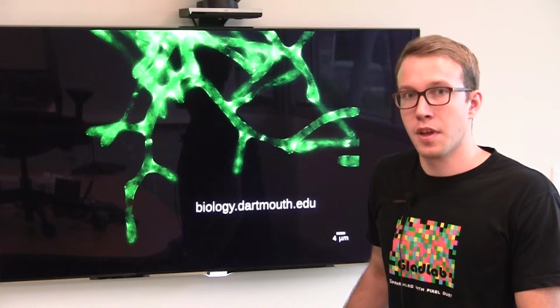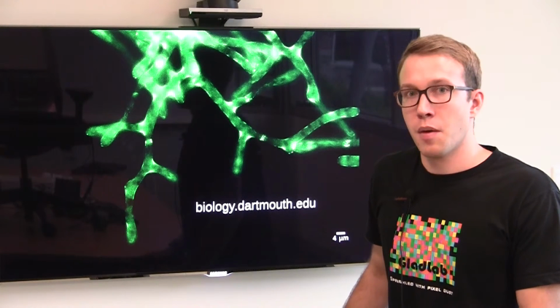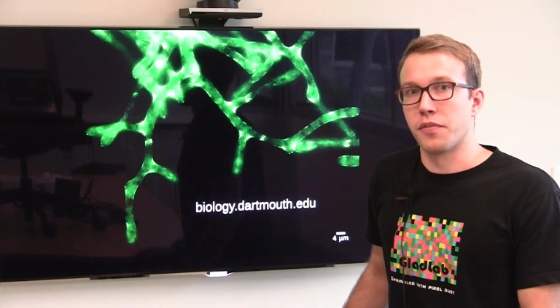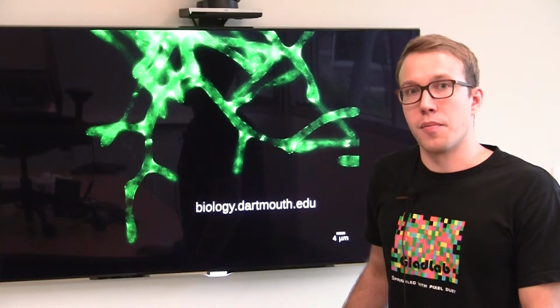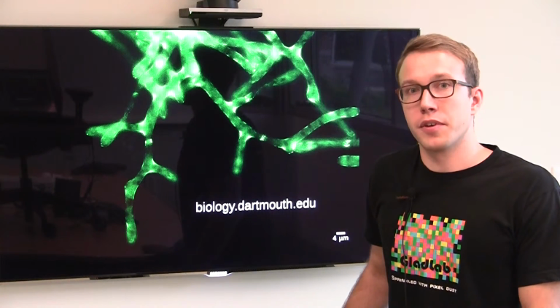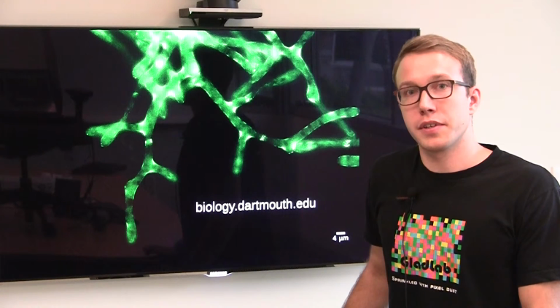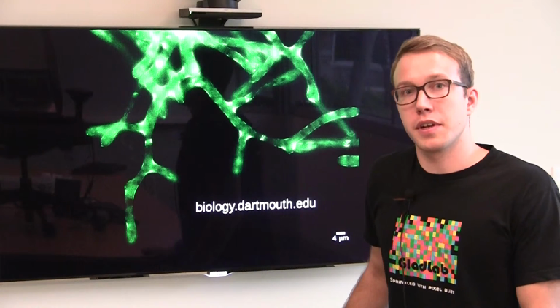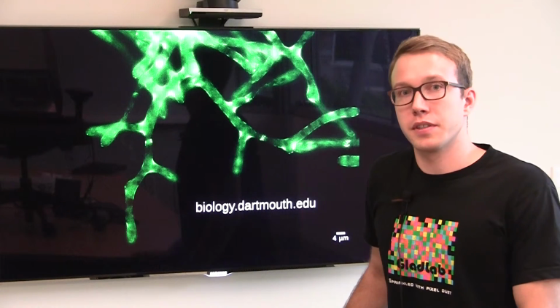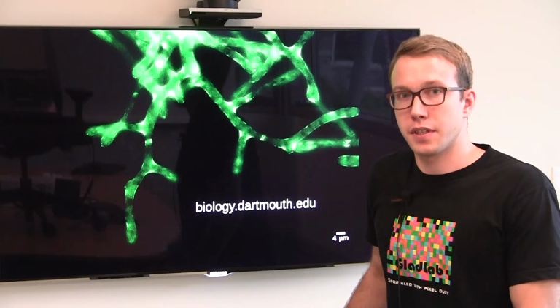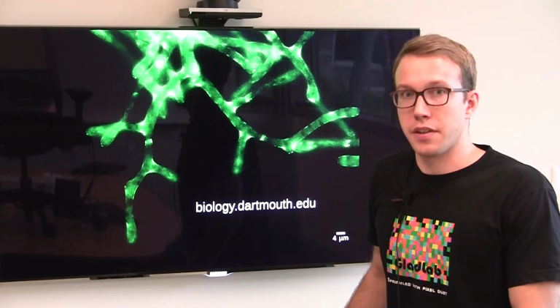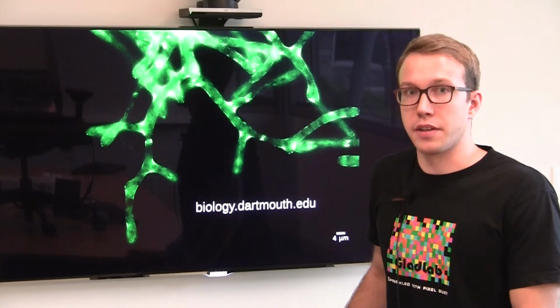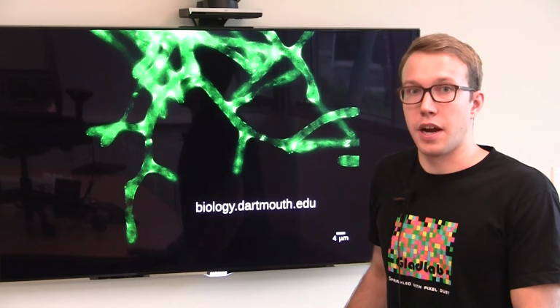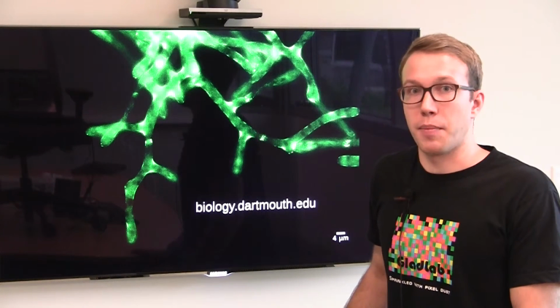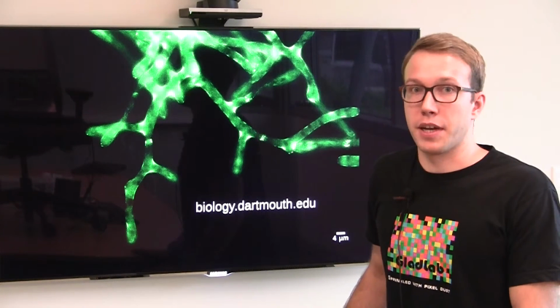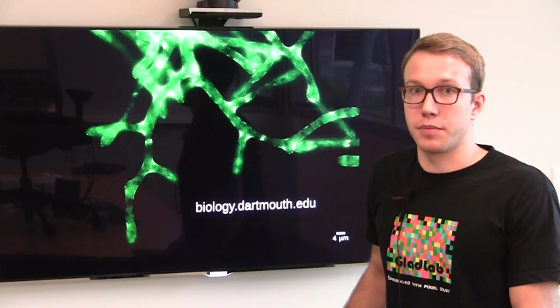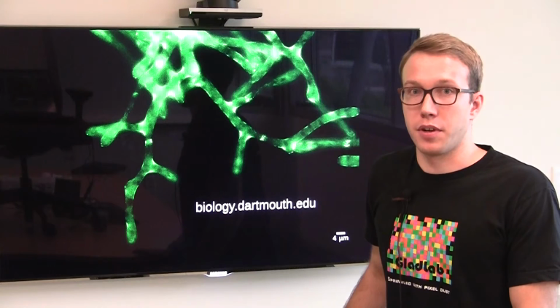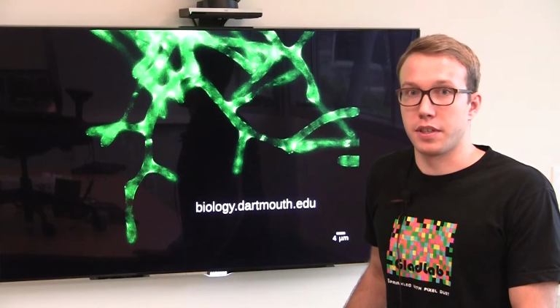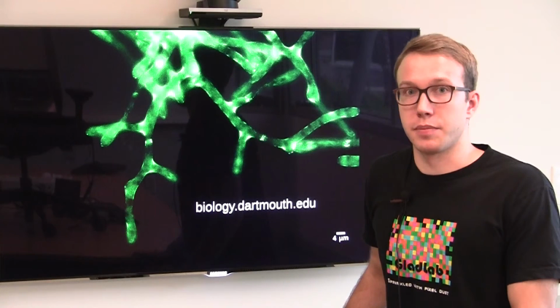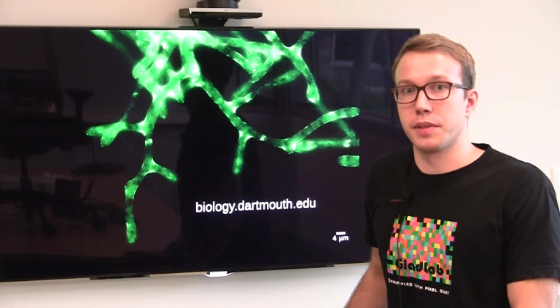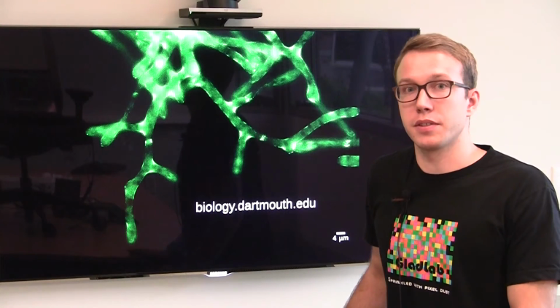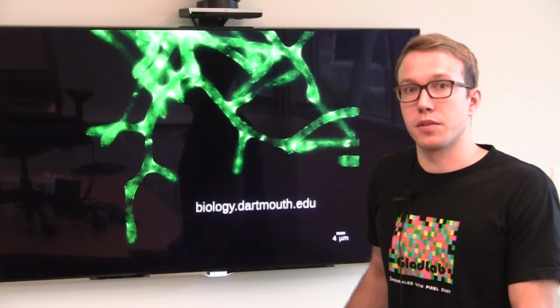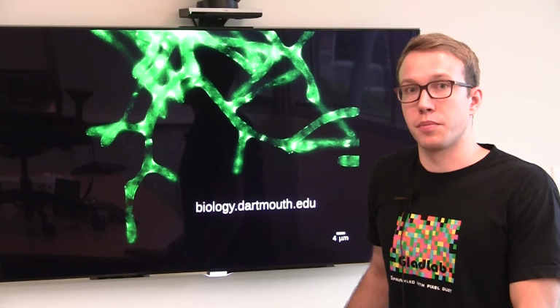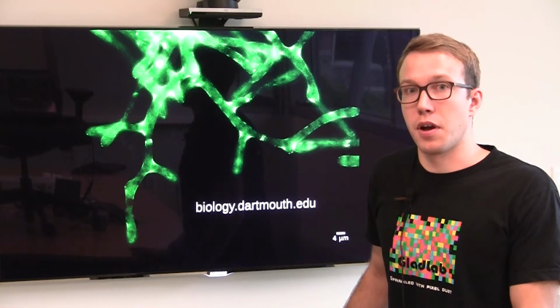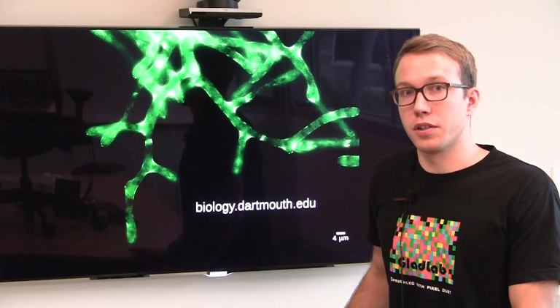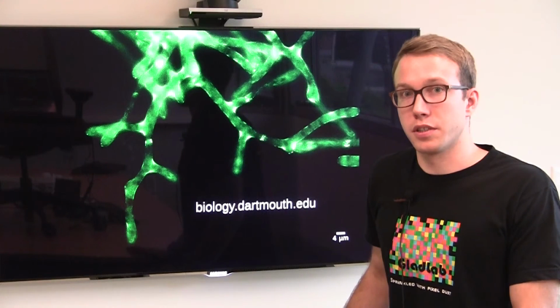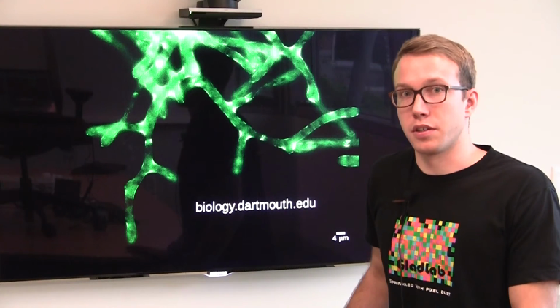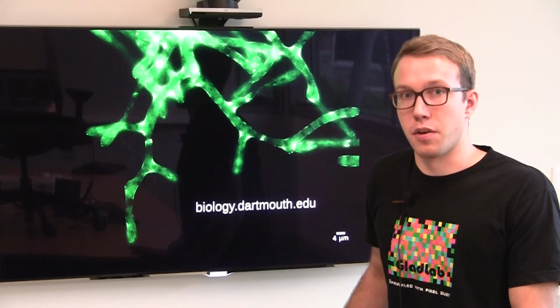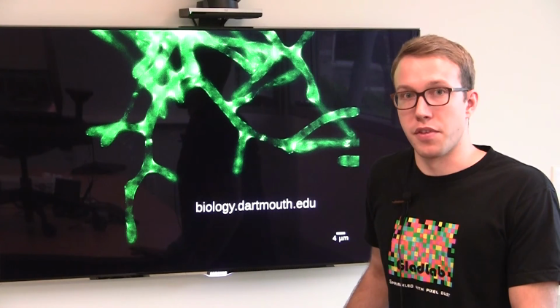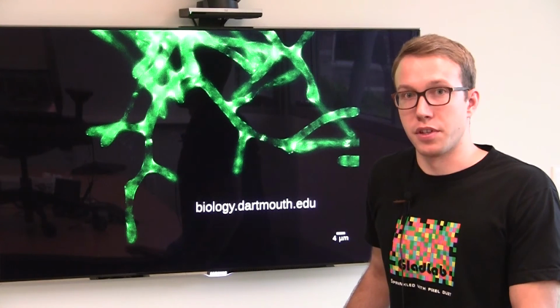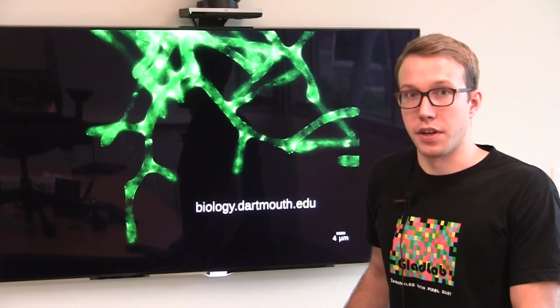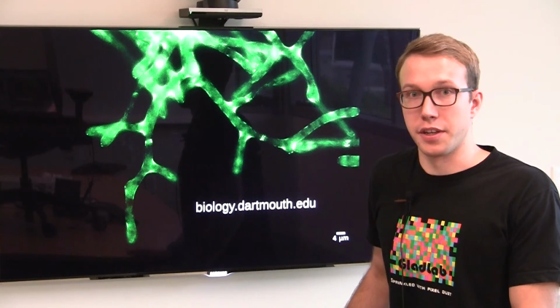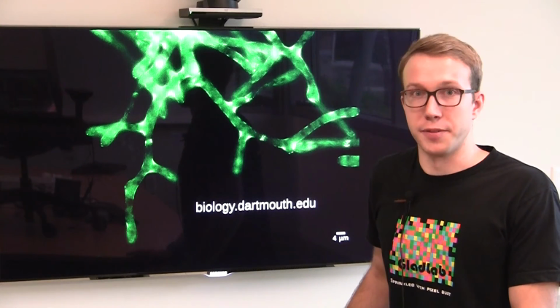For more details and the entire application process, please go to biology.dartmouth.edu.